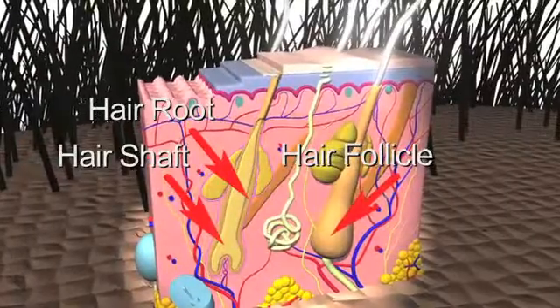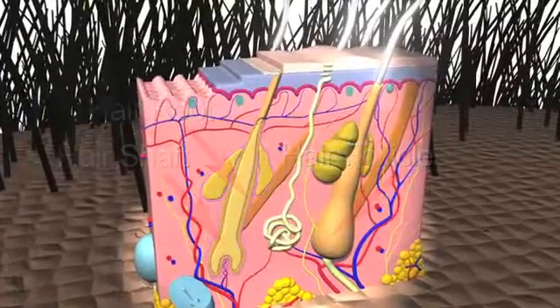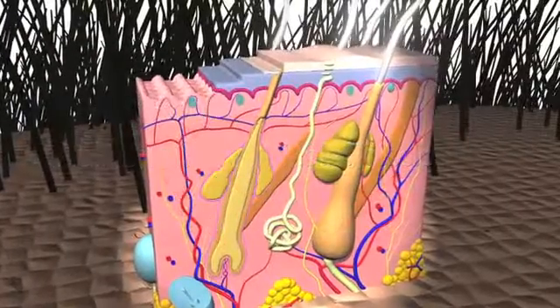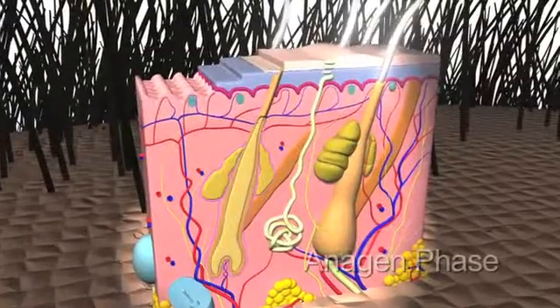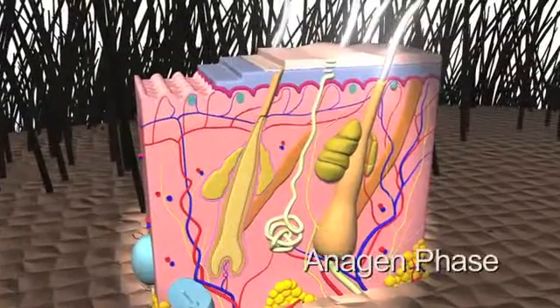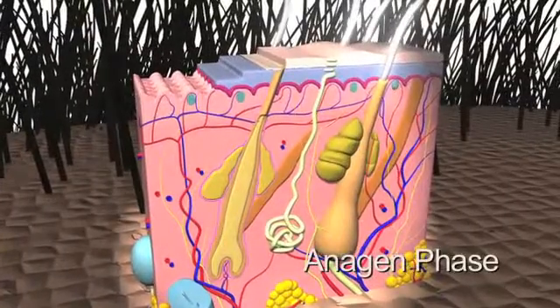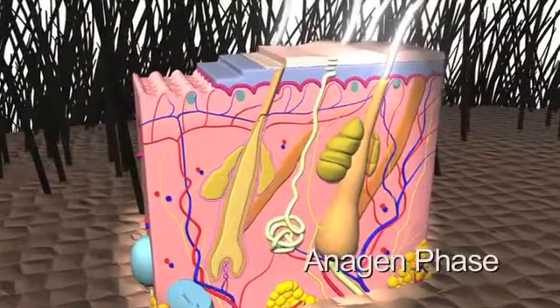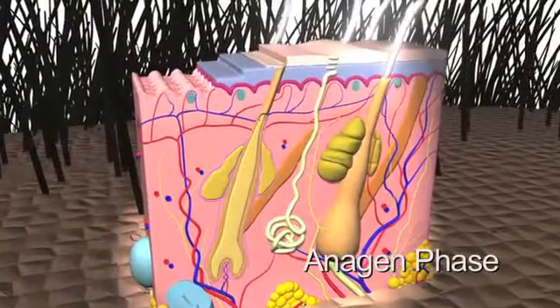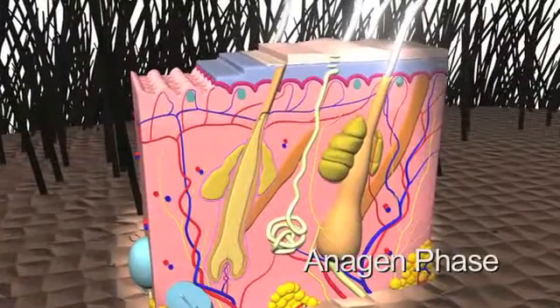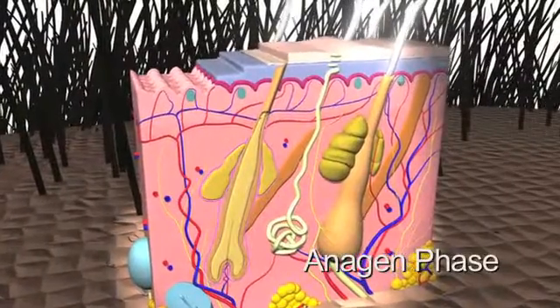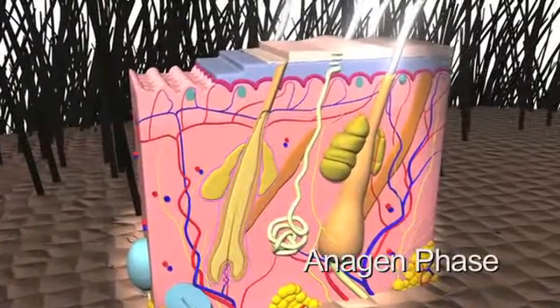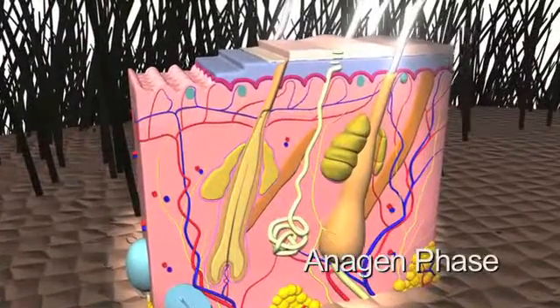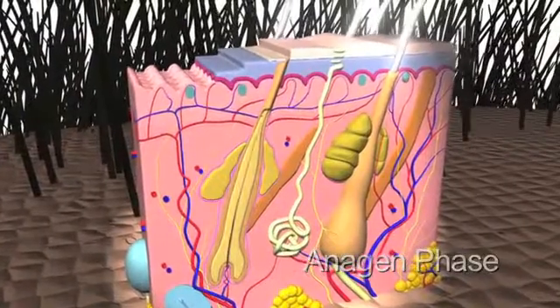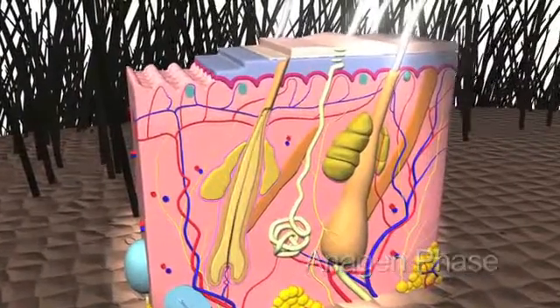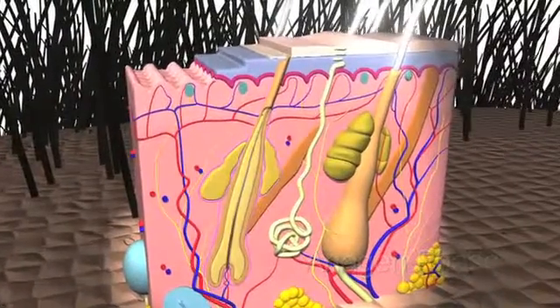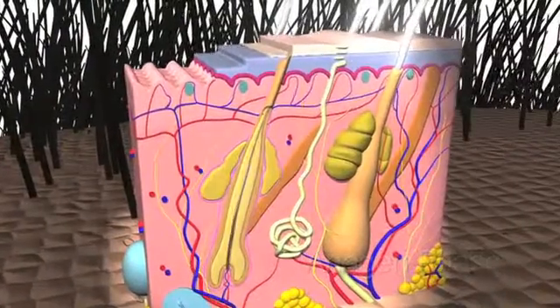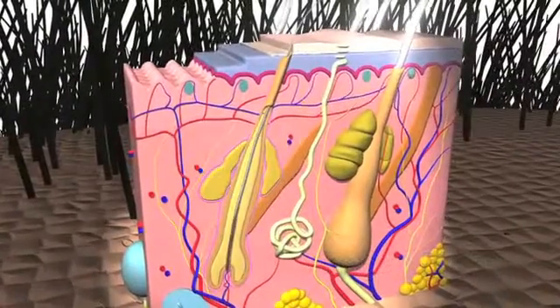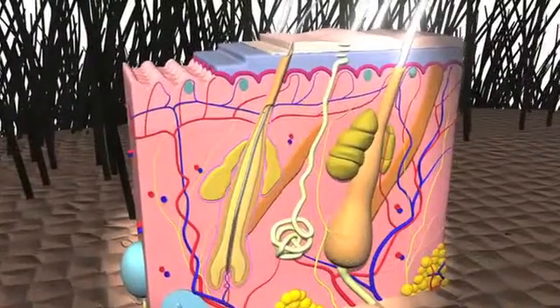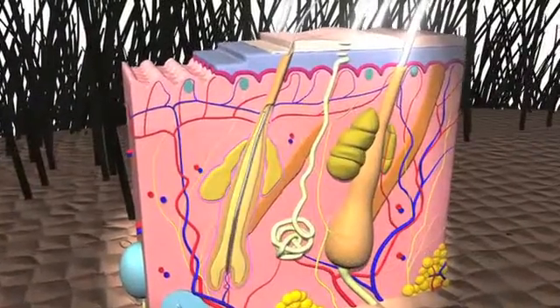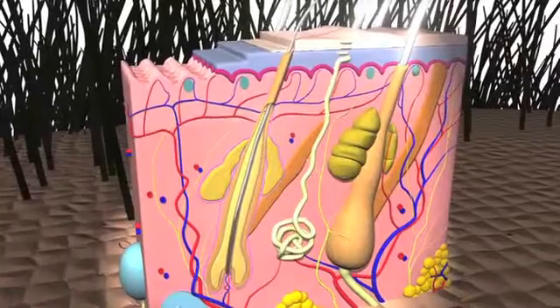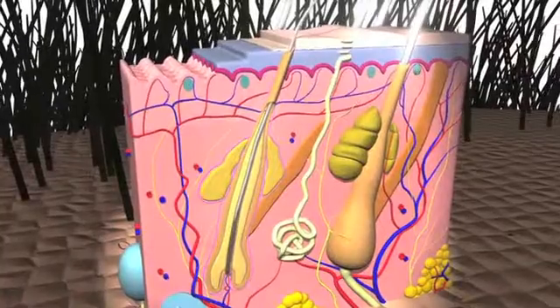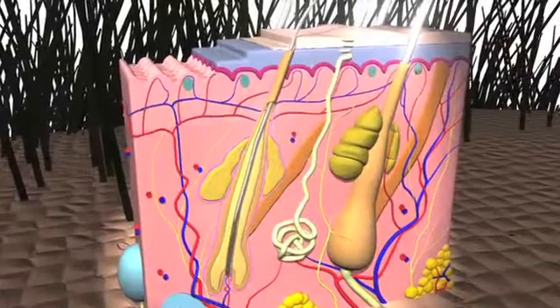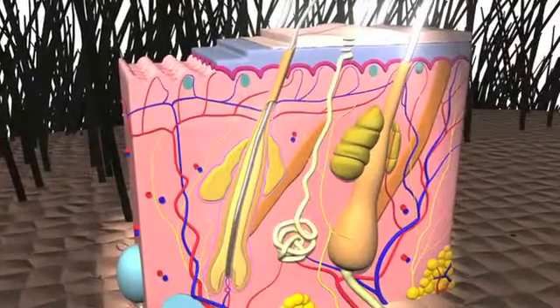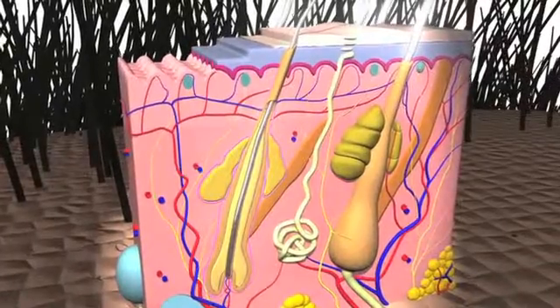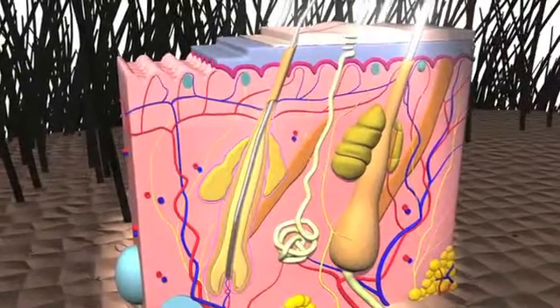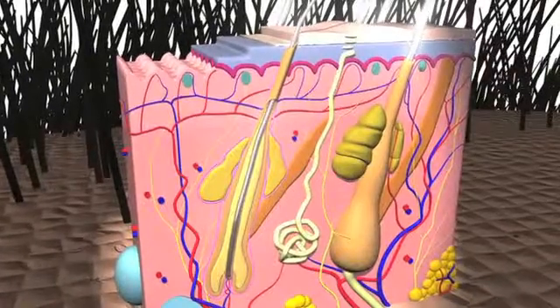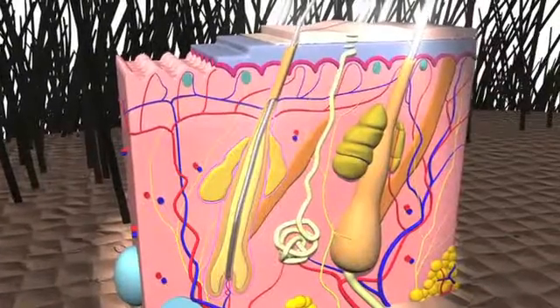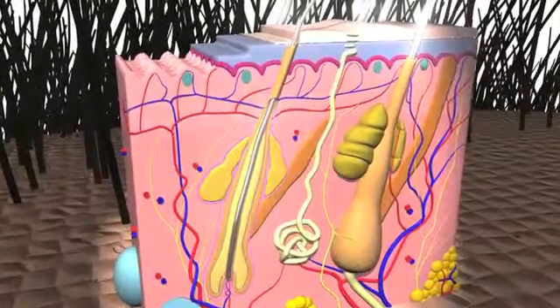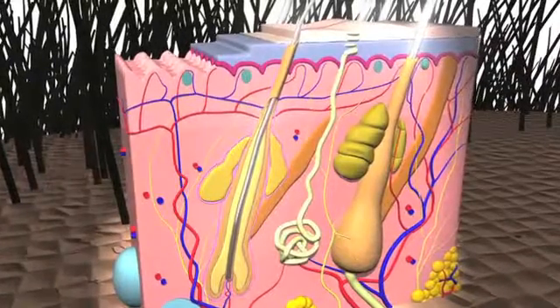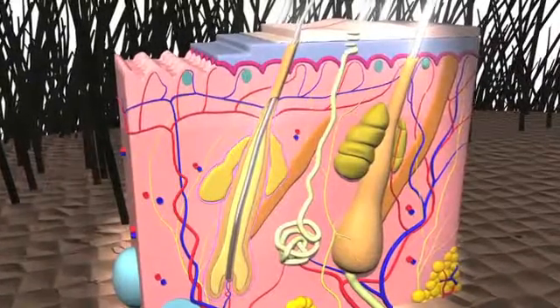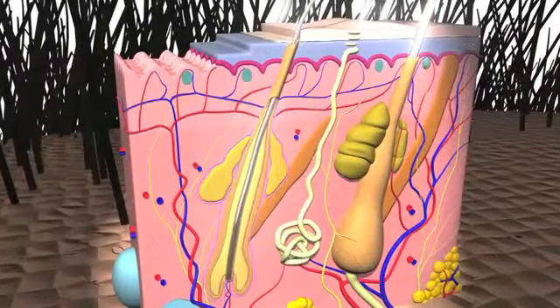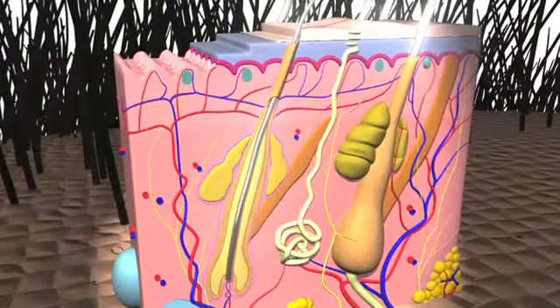During the initial anagen phase, hair actively grows in the follicle. Scalp hair stays in this active phase for two to seven years.